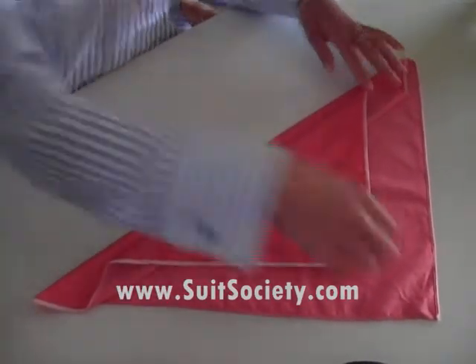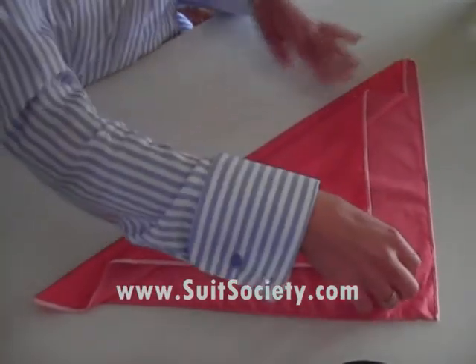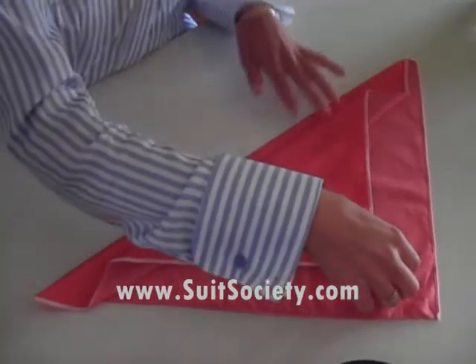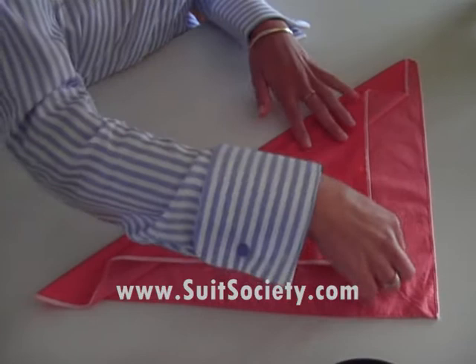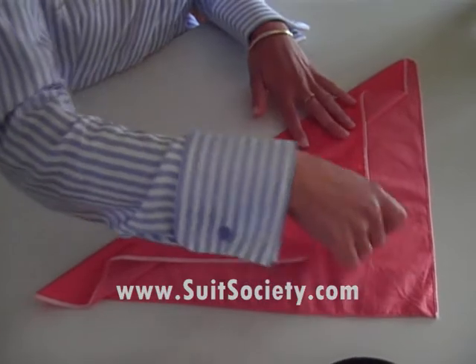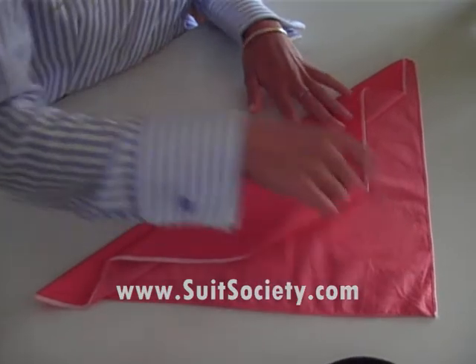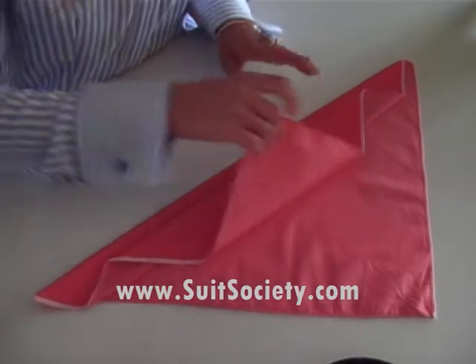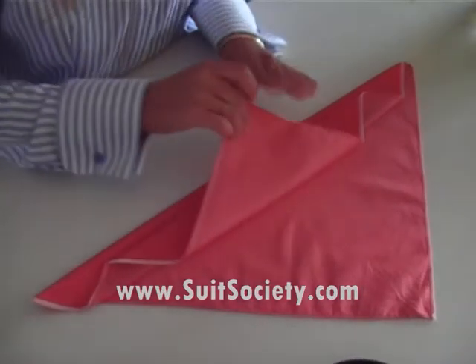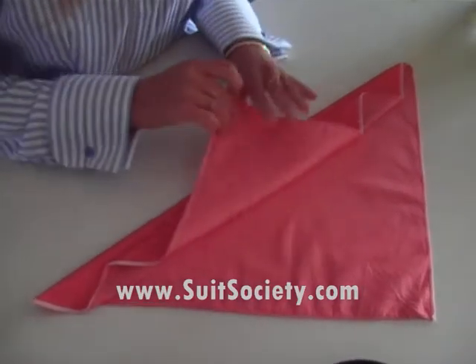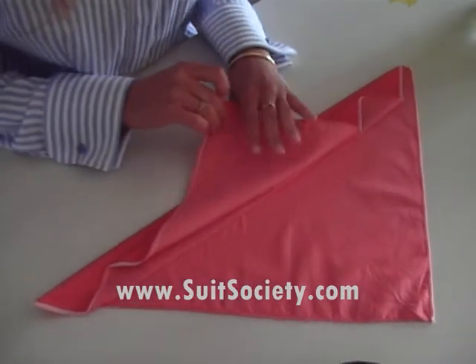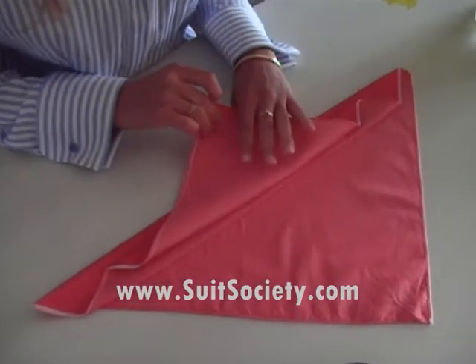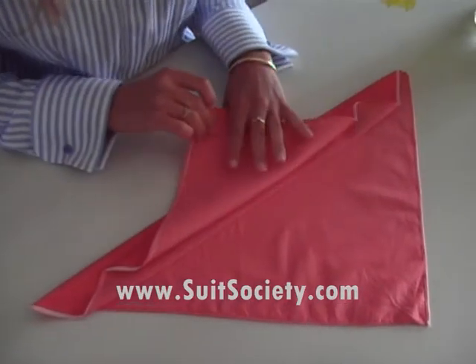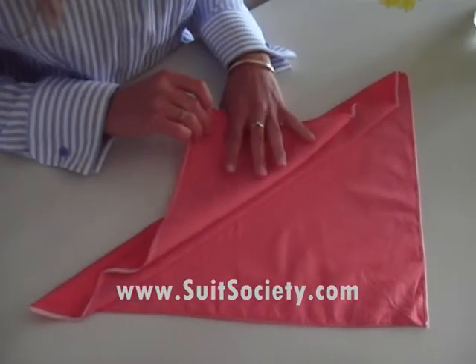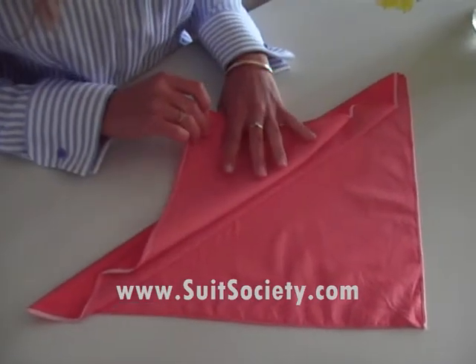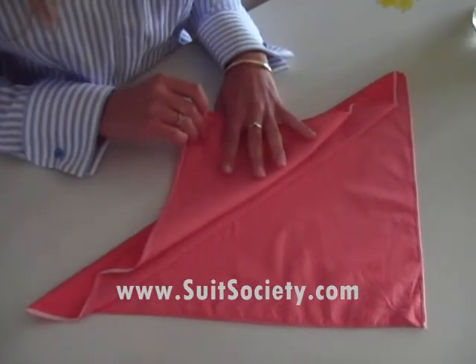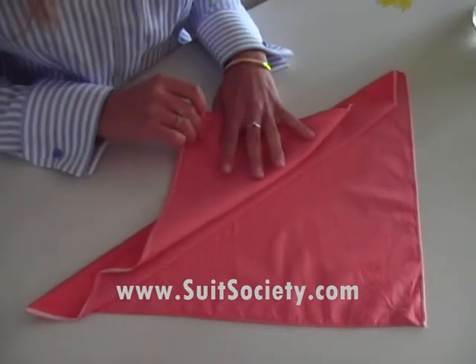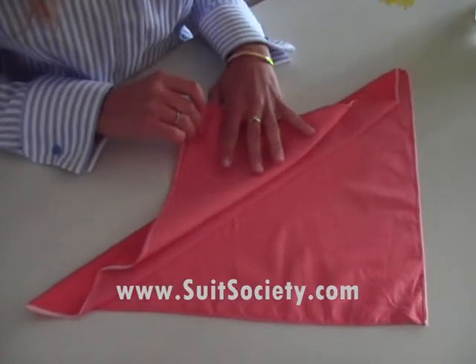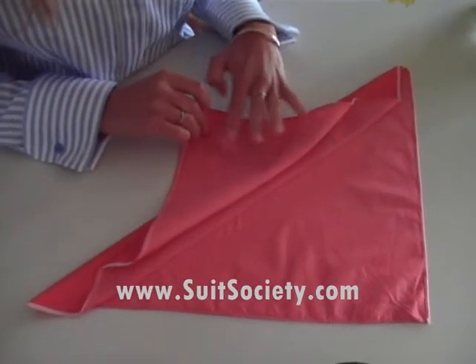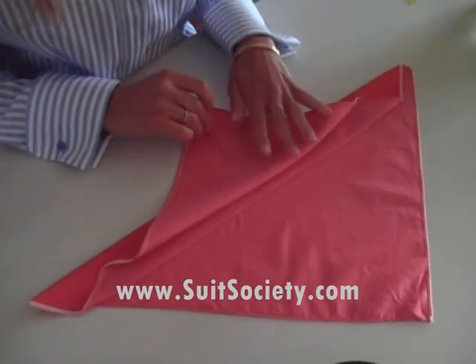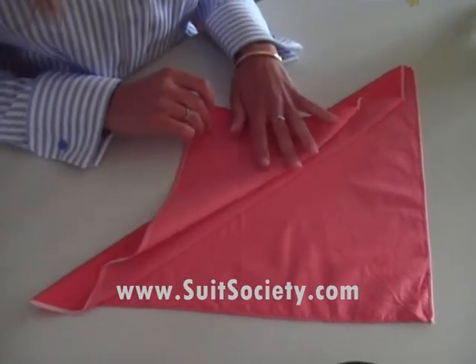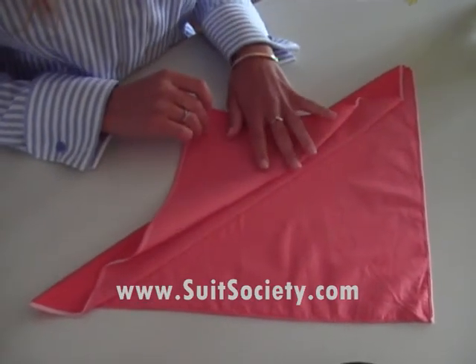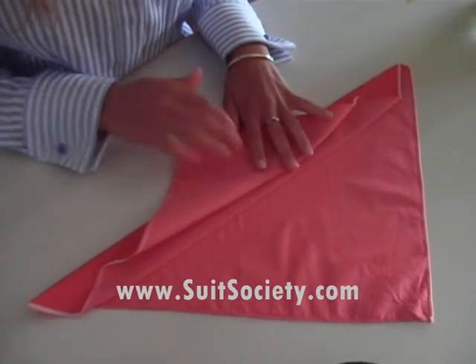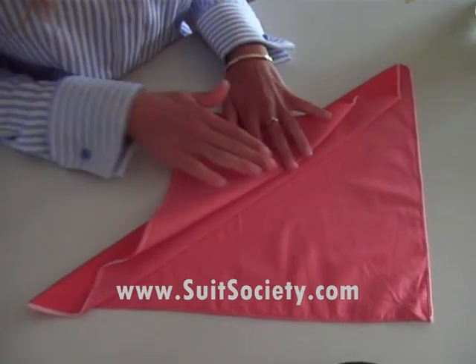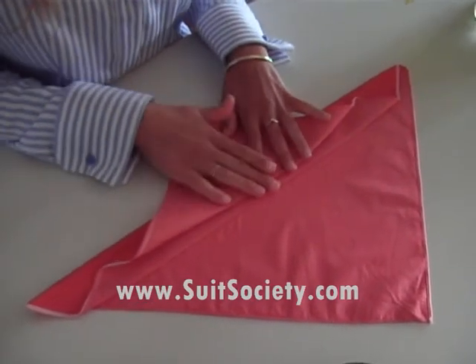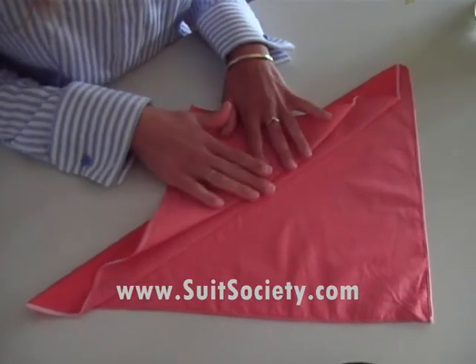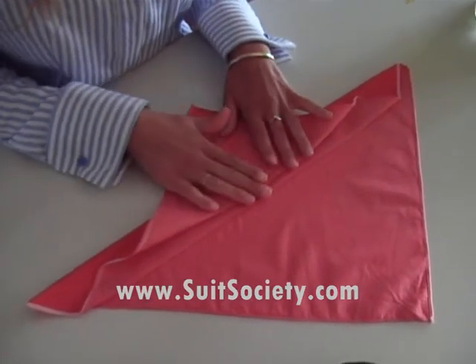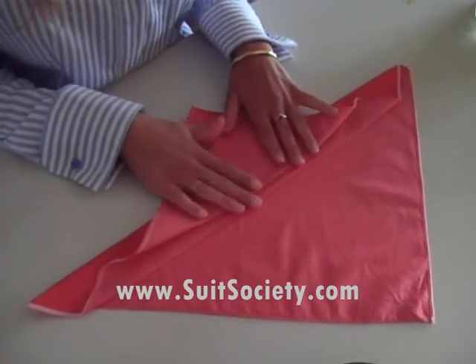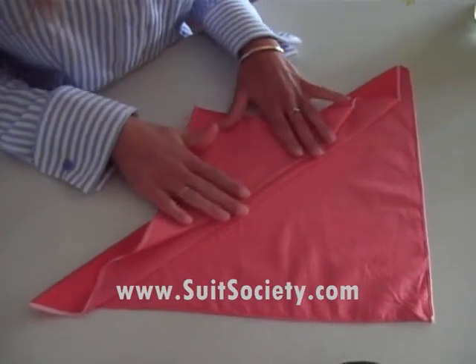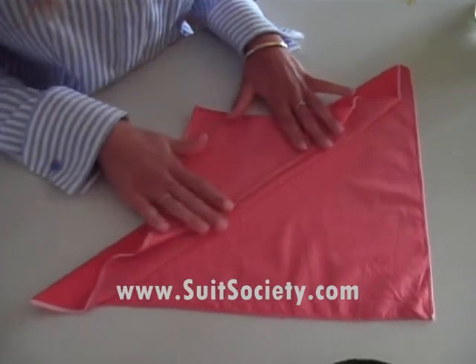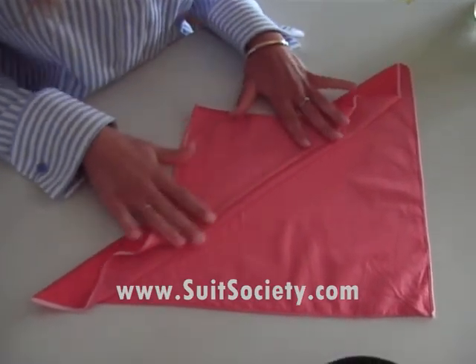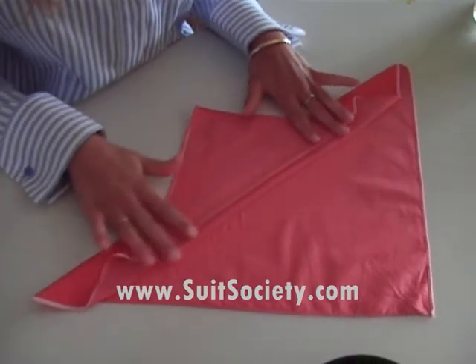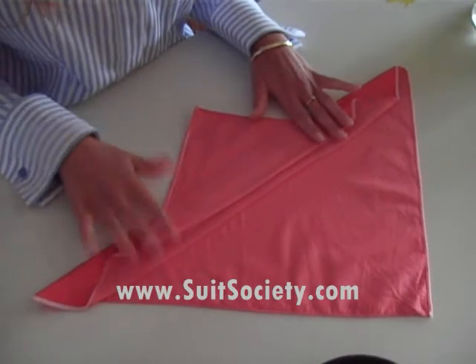Then fold it back again, halfway. Fold it.